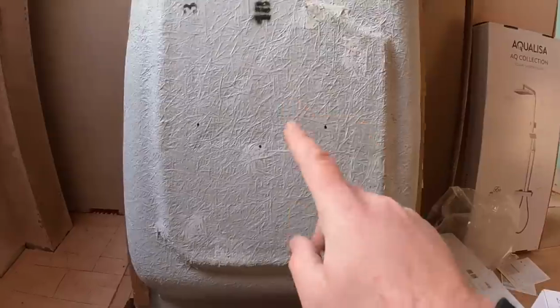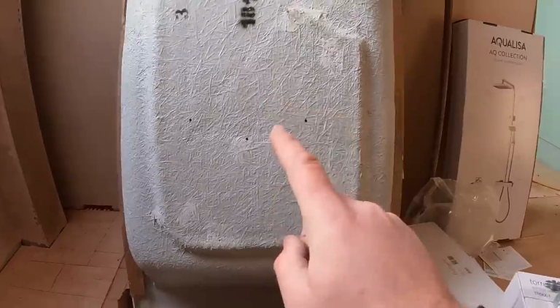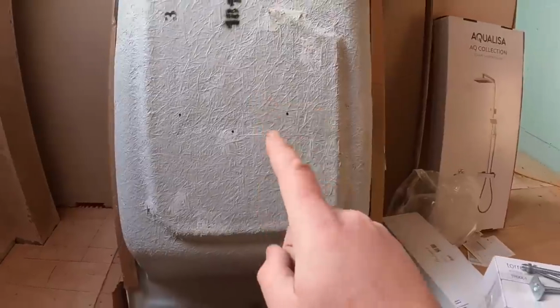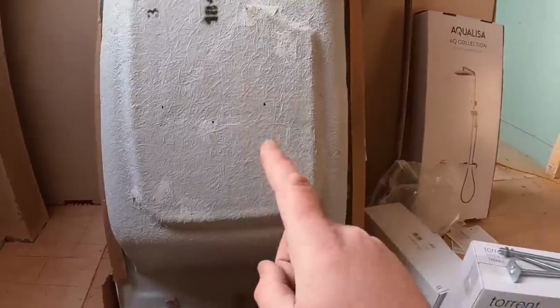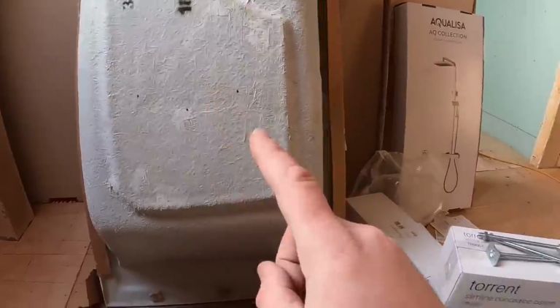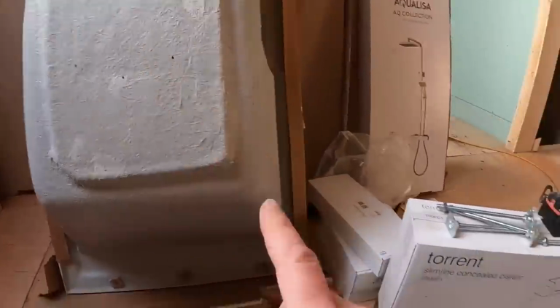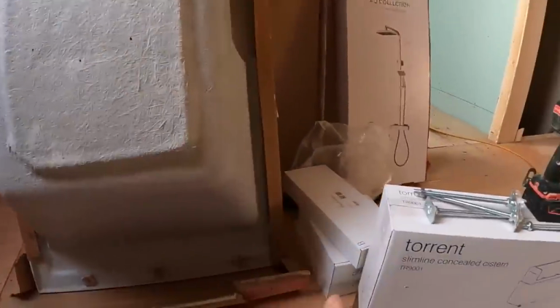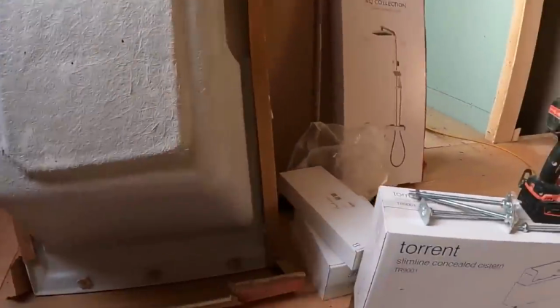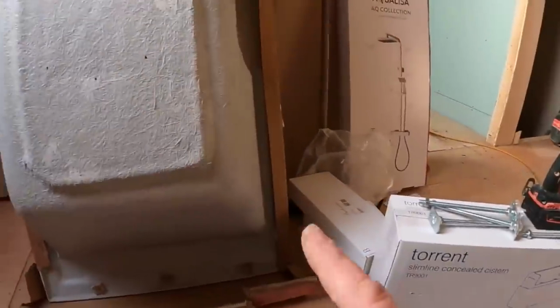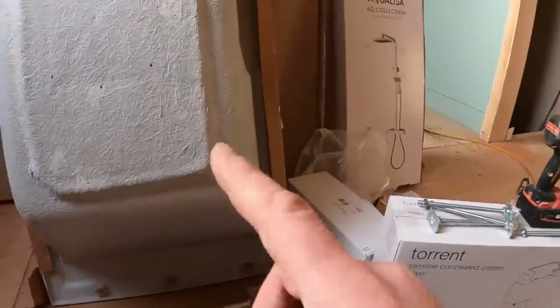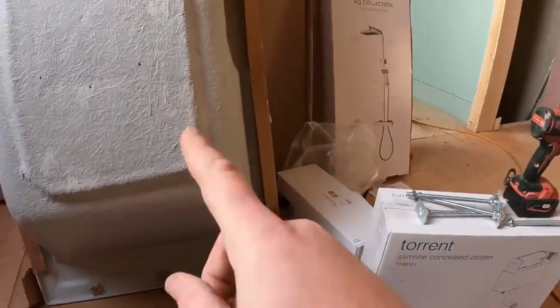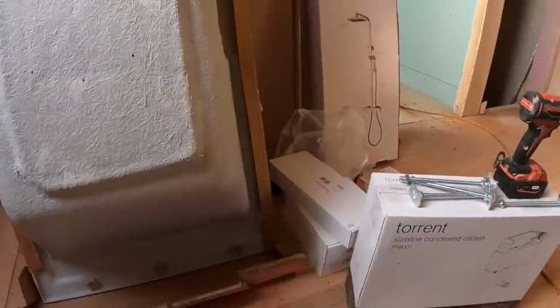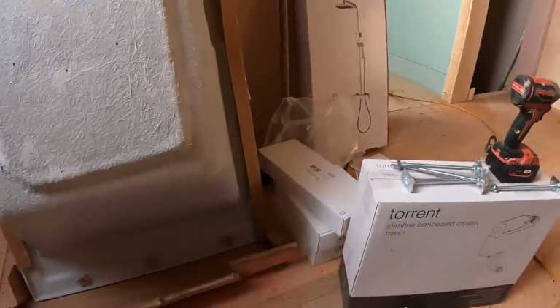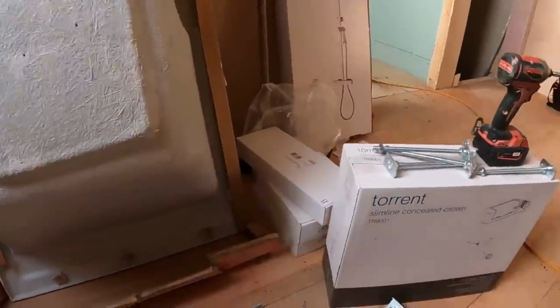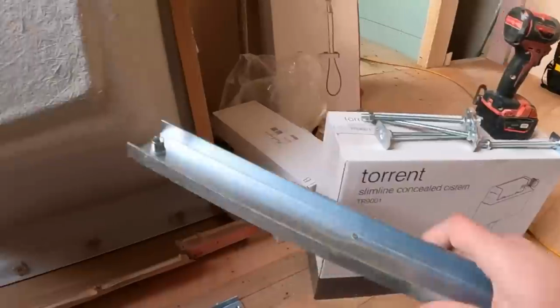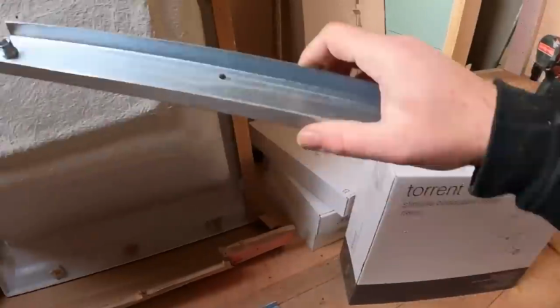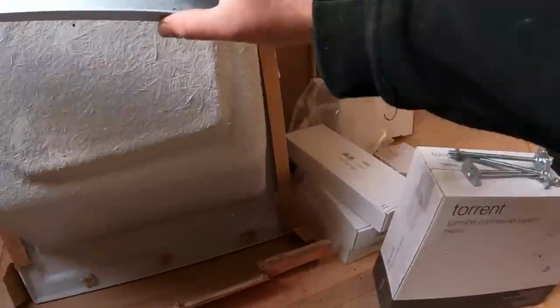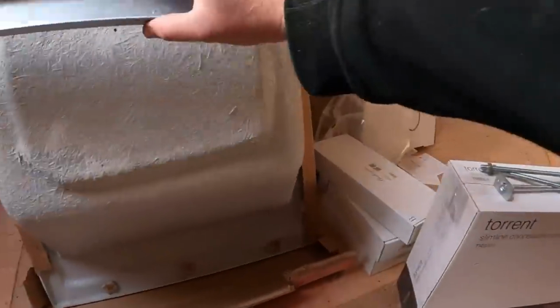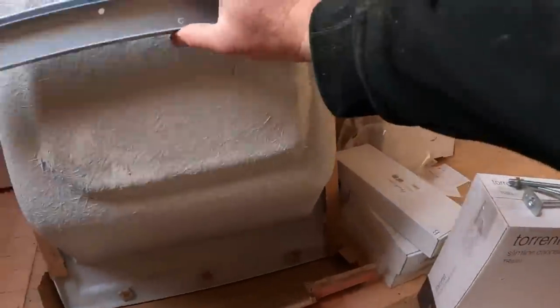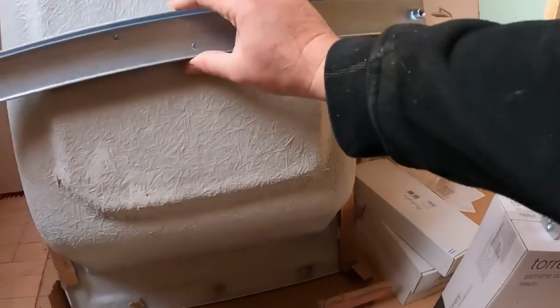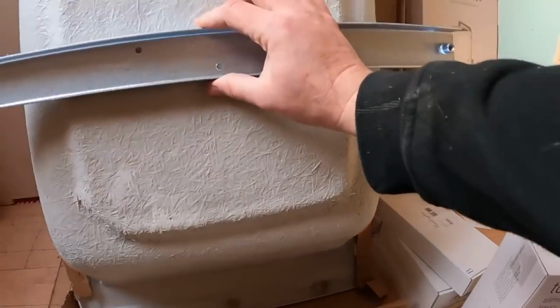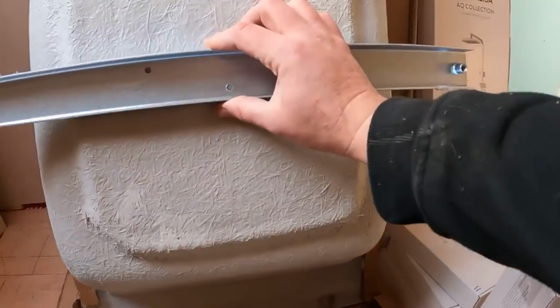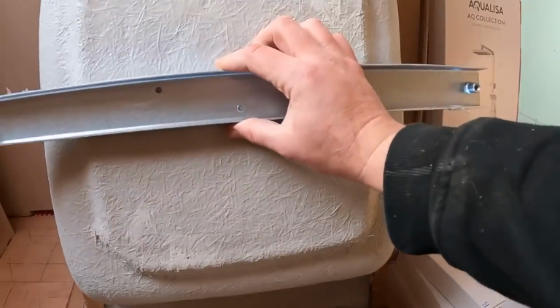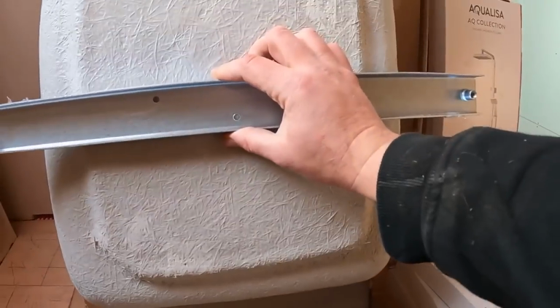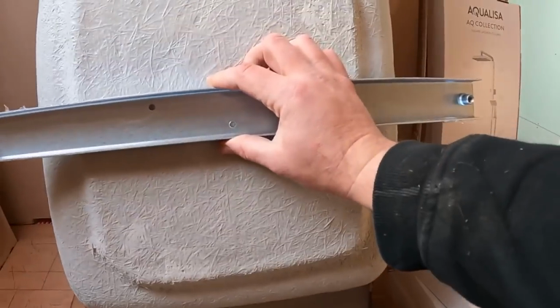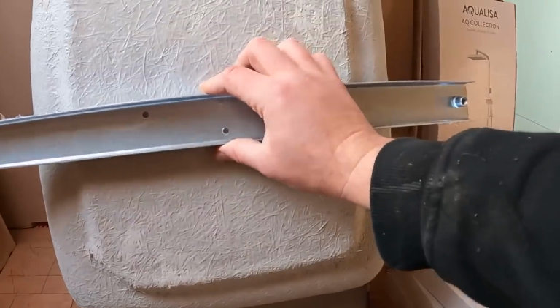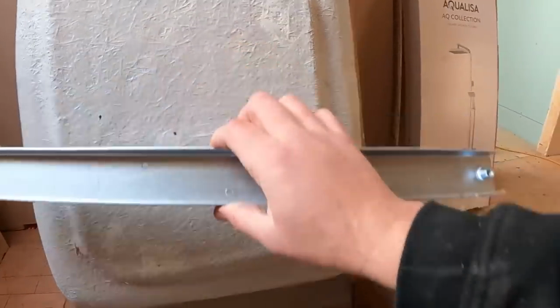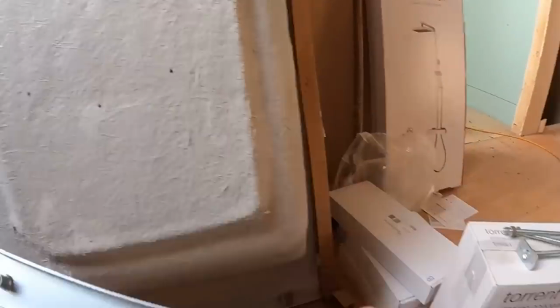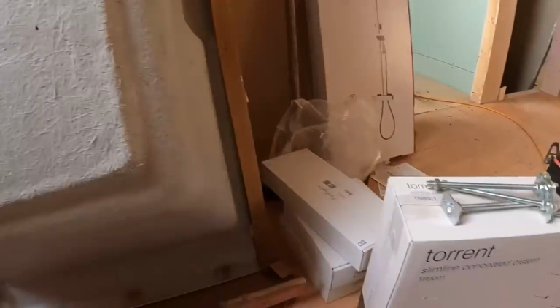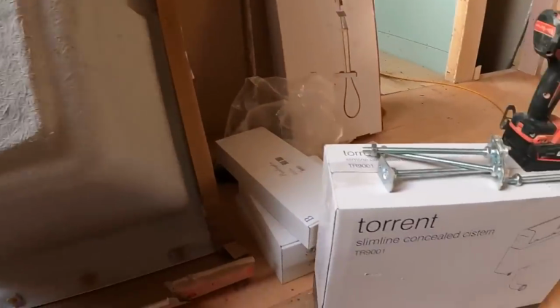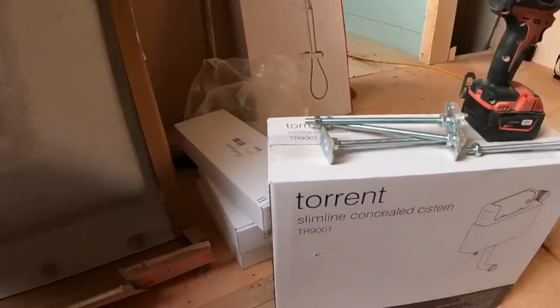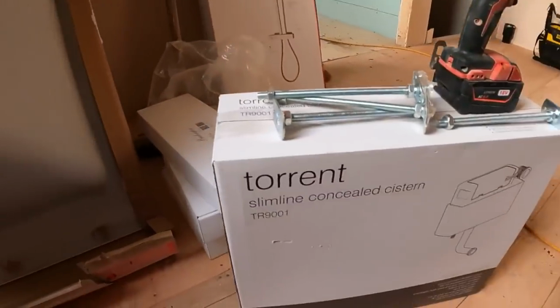Always use those screws to fit these on, otherwise you're going to go through the bottom of the back.